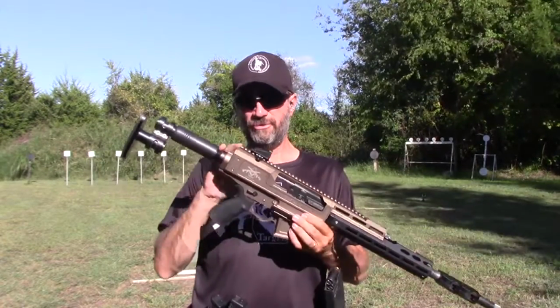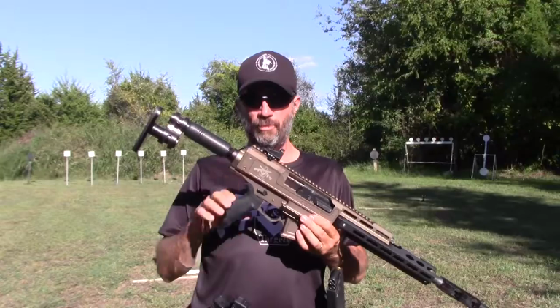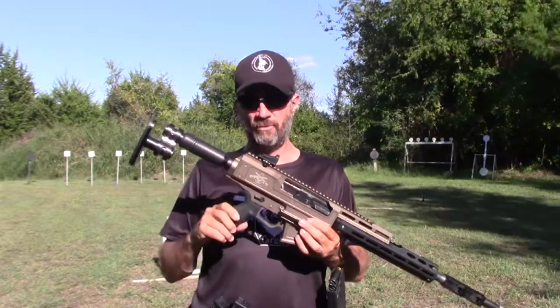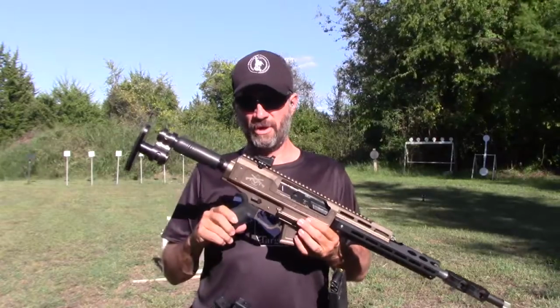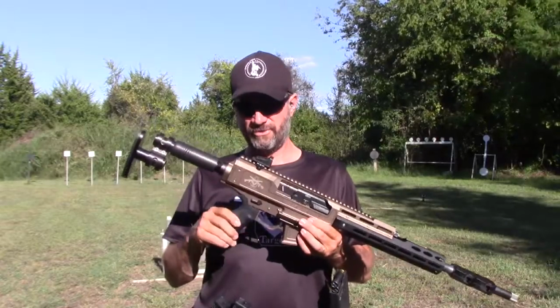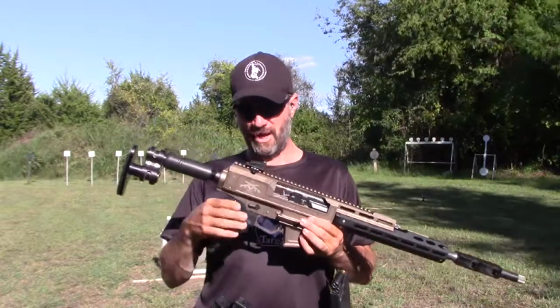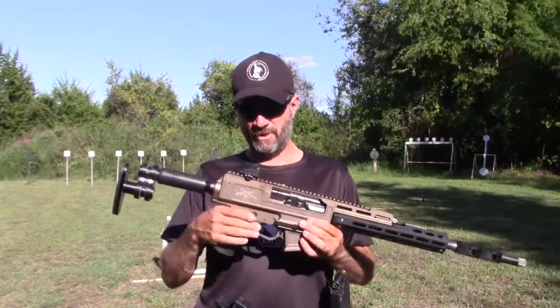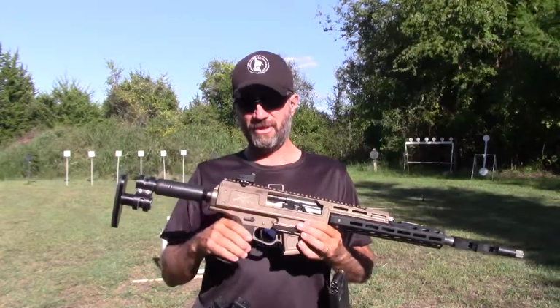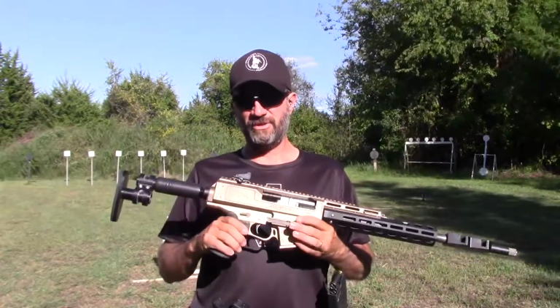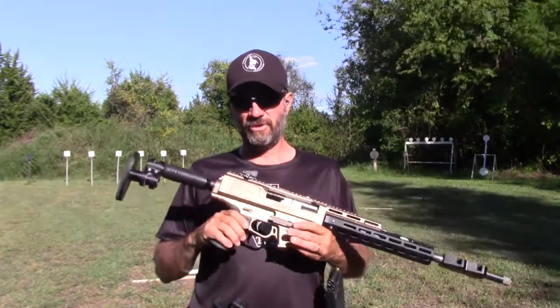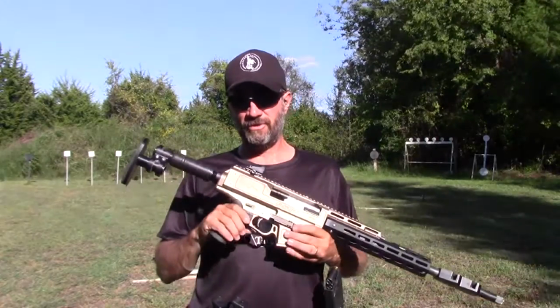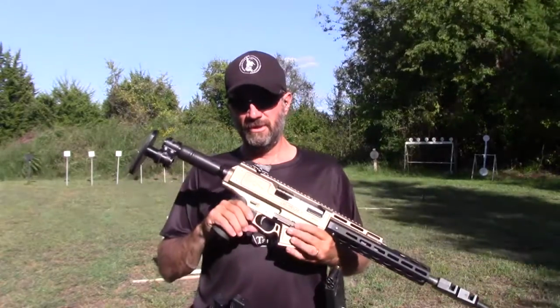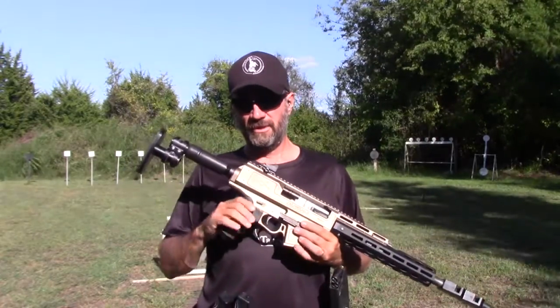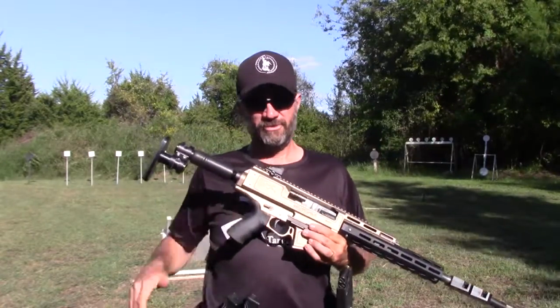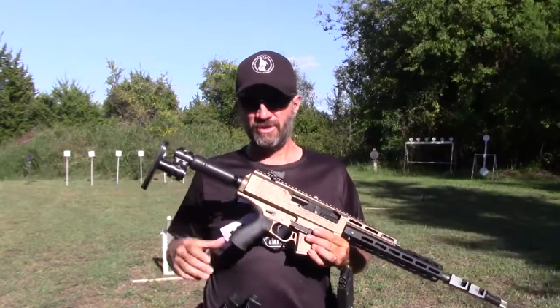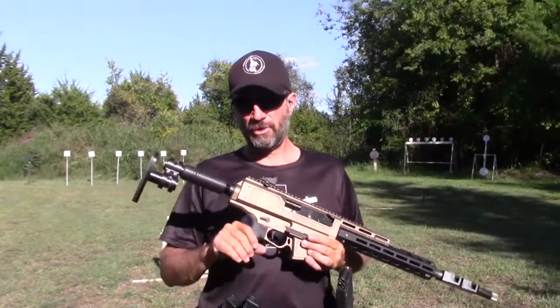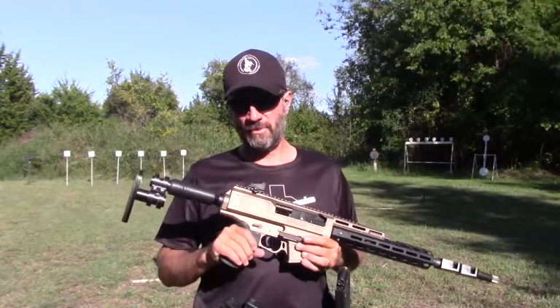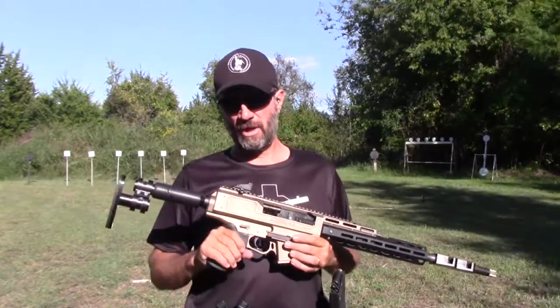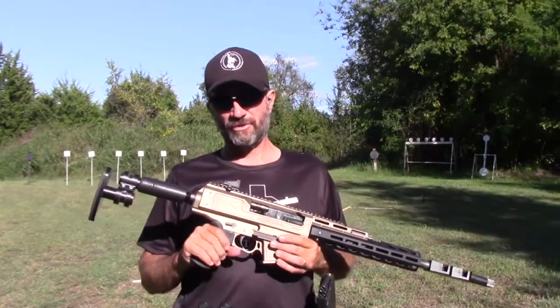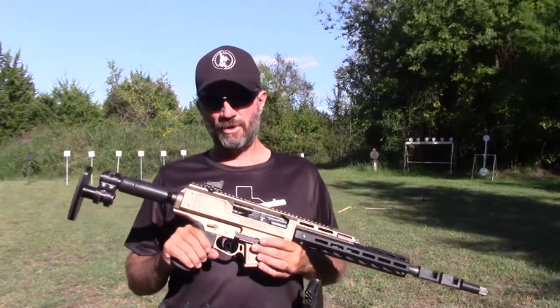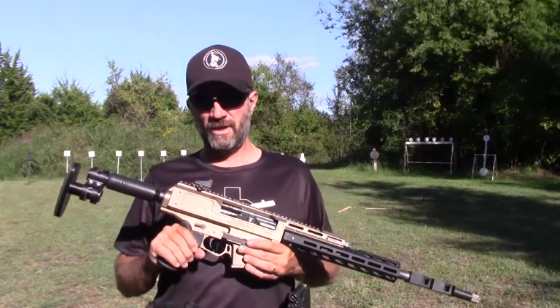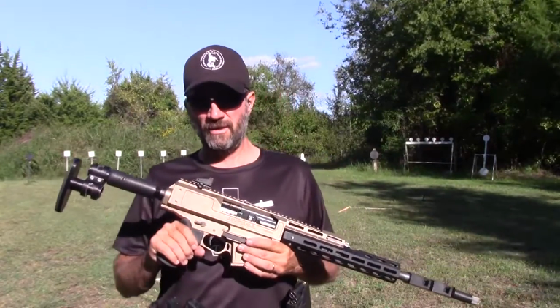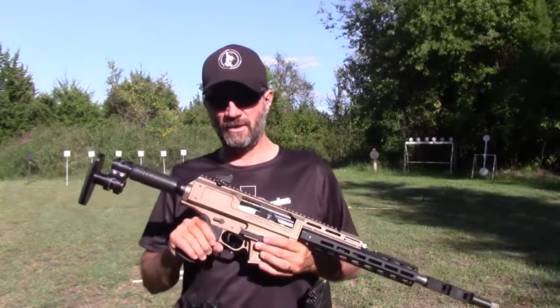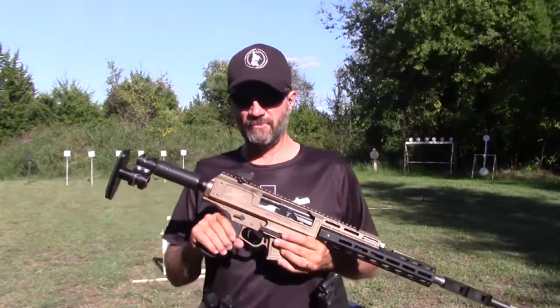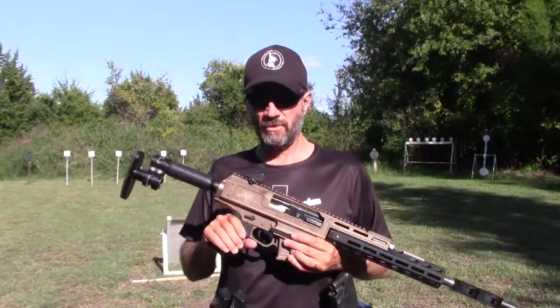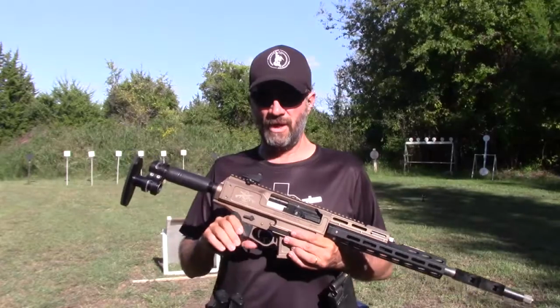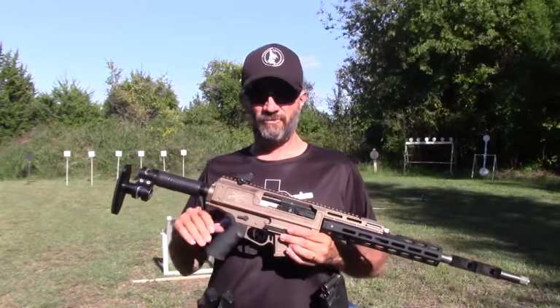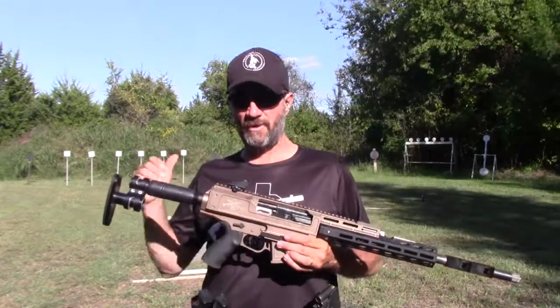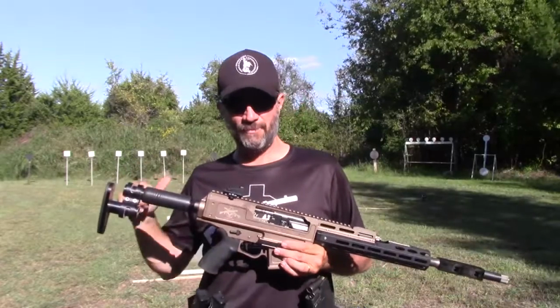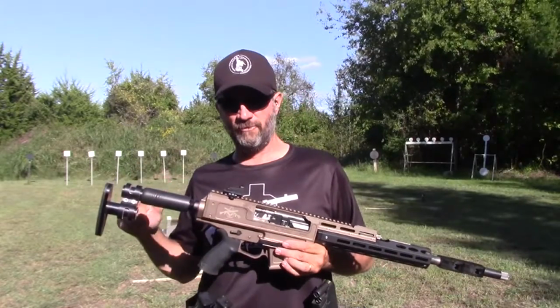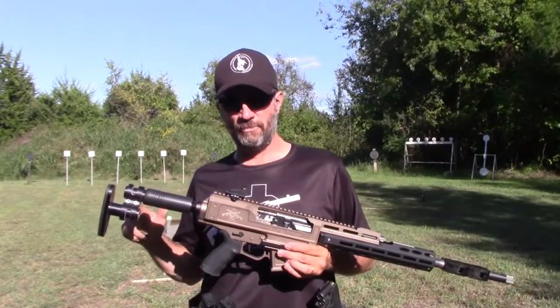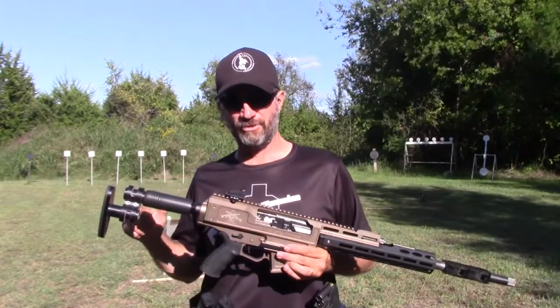J-Point red dot on the top, CMC trigger. CMC trigger on my Glock as well today. Angel Fire ammo for the pistol.